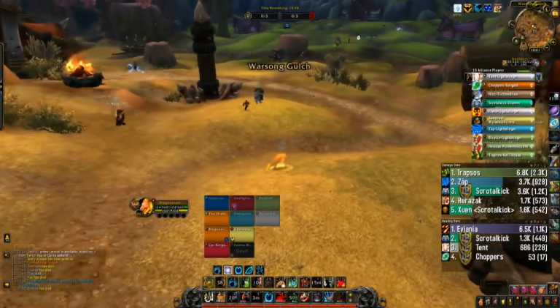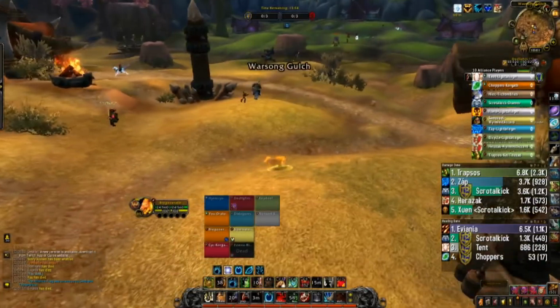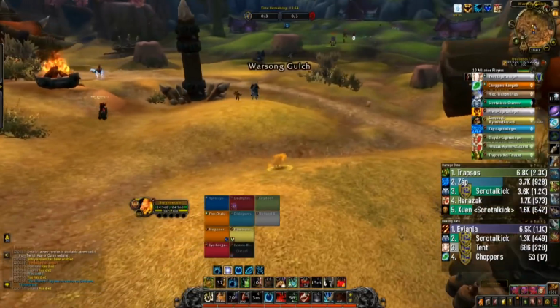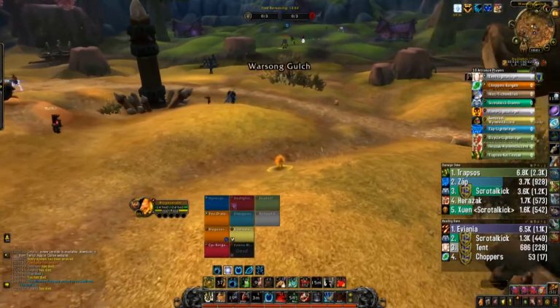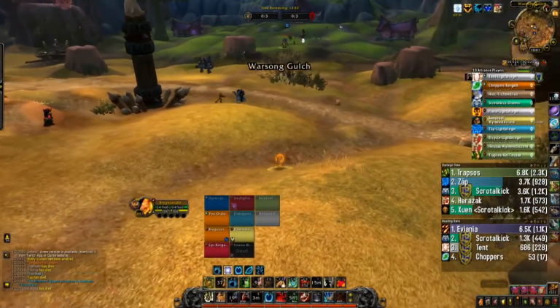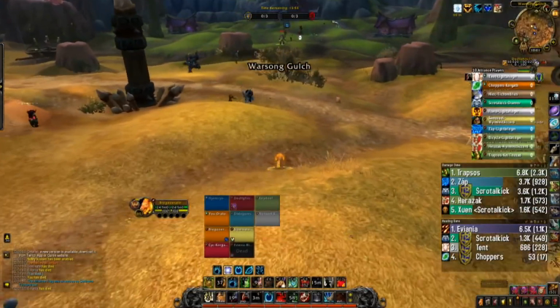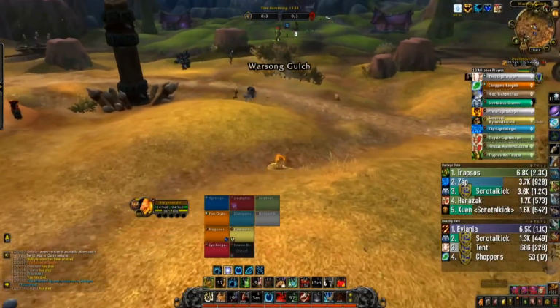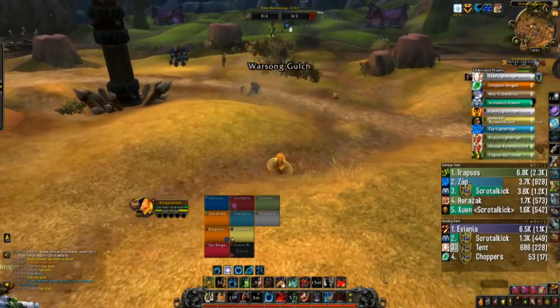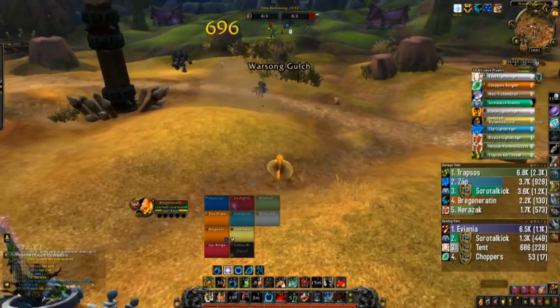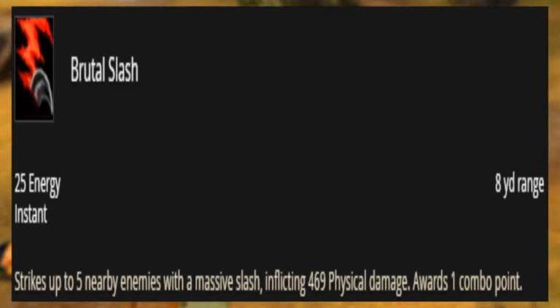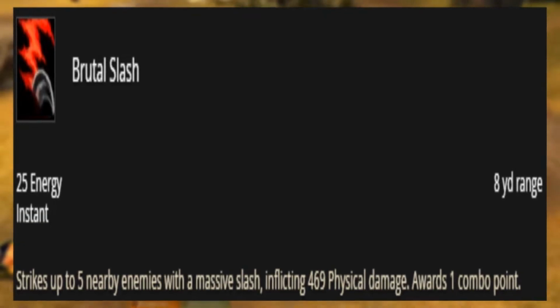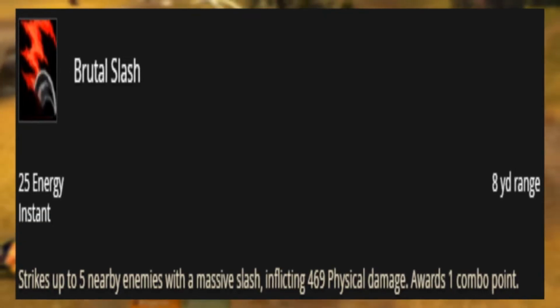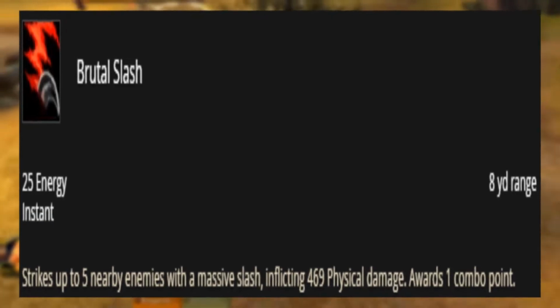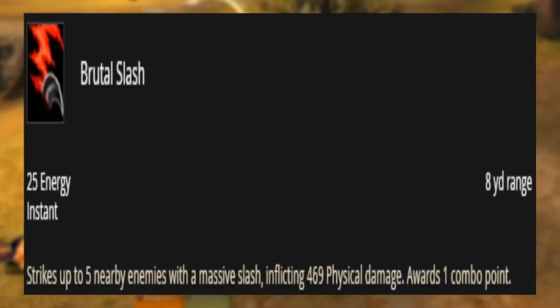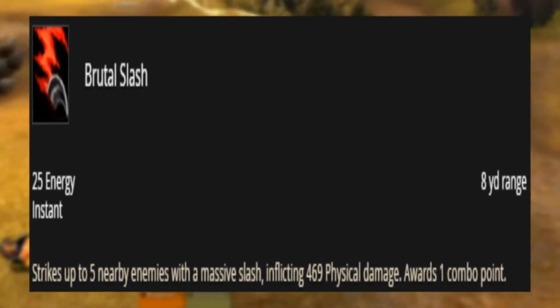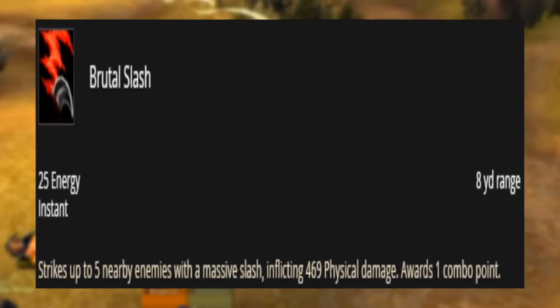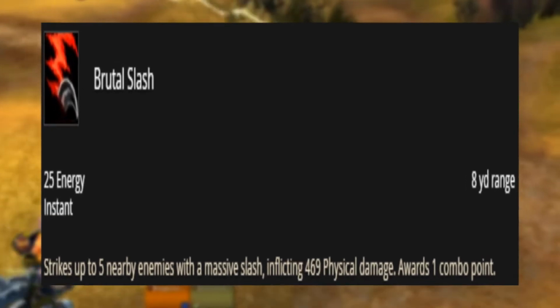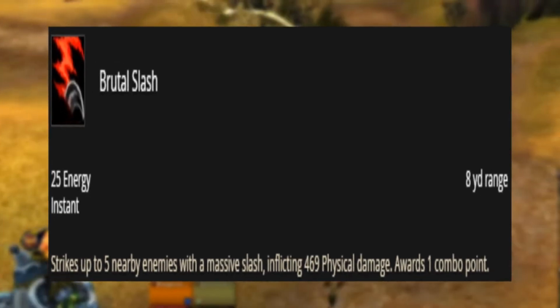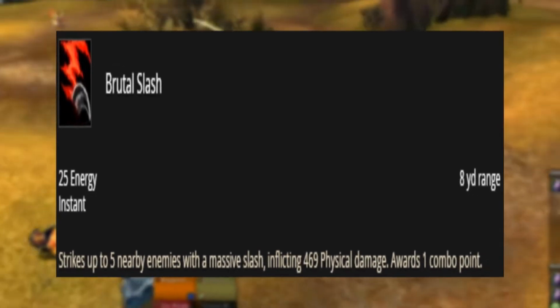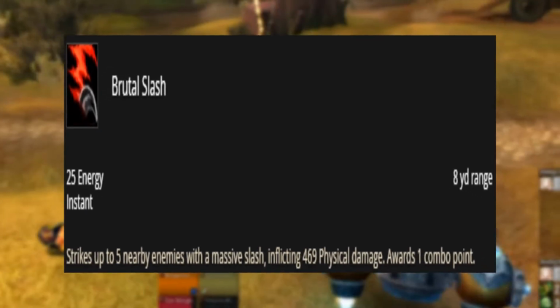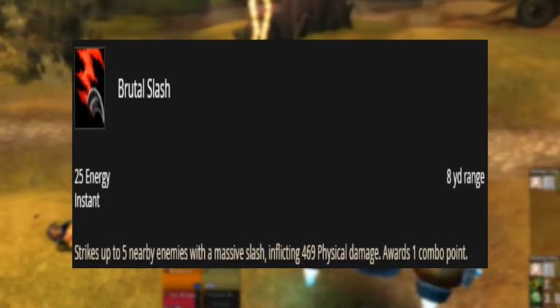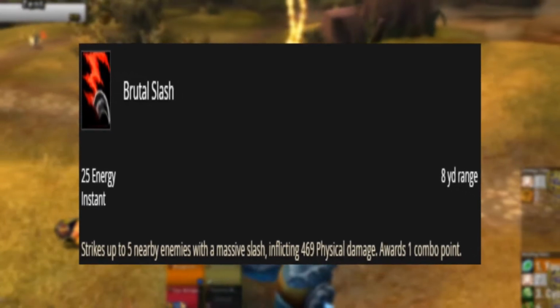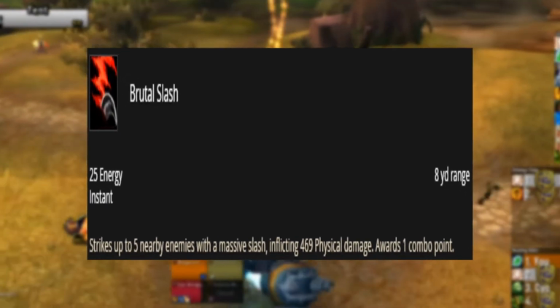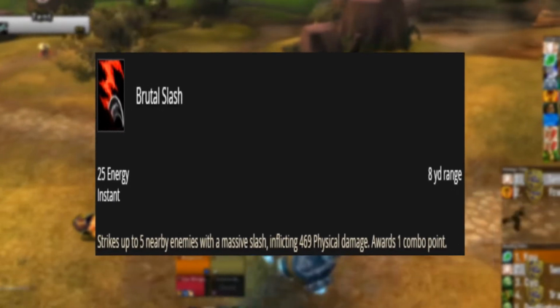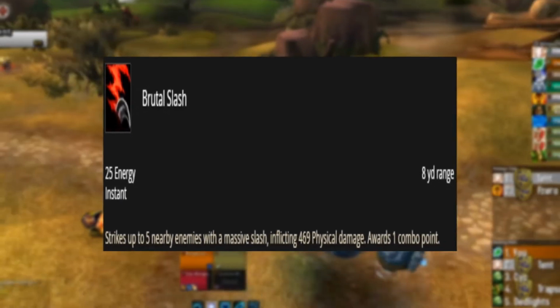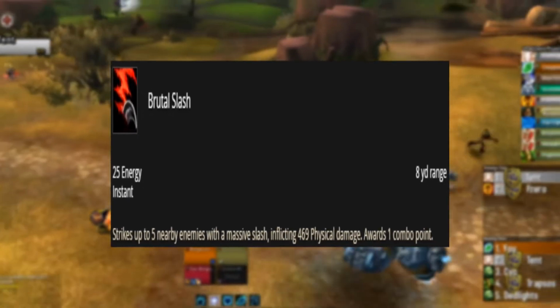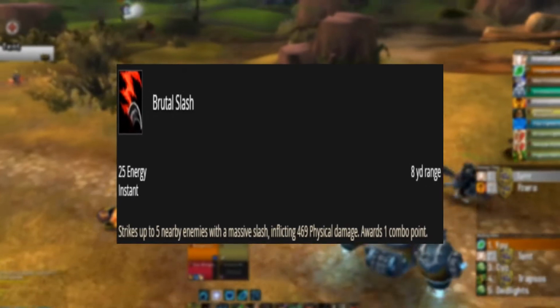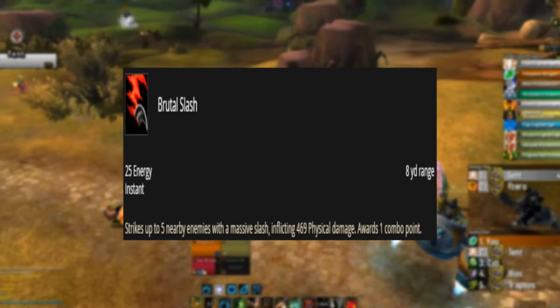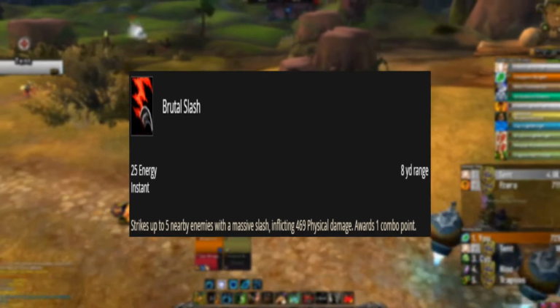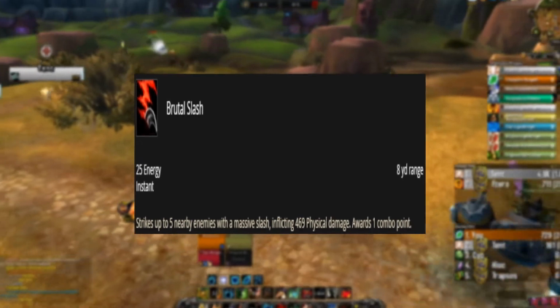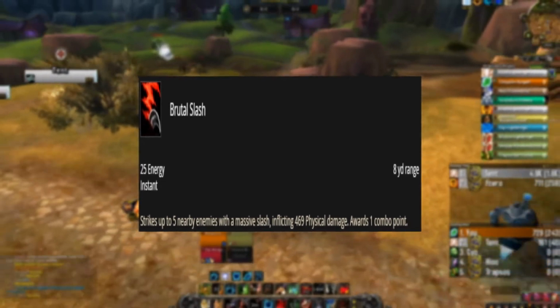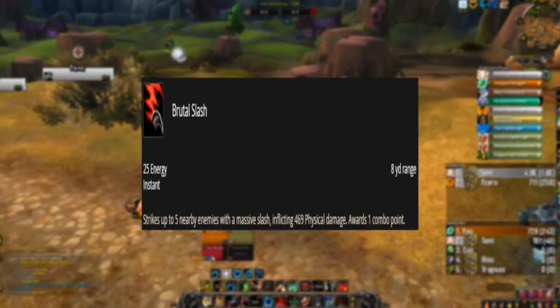Level 45 Talent. In this tier, we would be choosing Brutal Slash, as it replaces Swipe and provides it extra charges and extra damage.